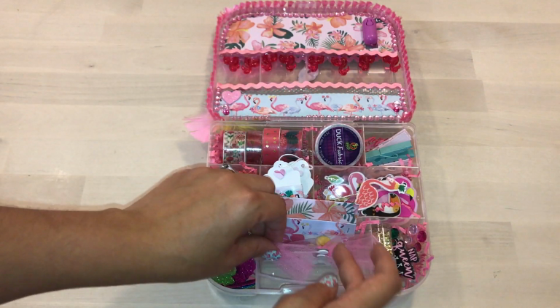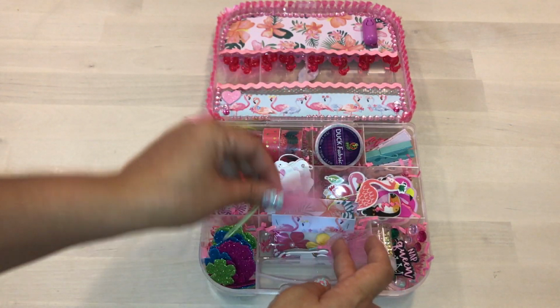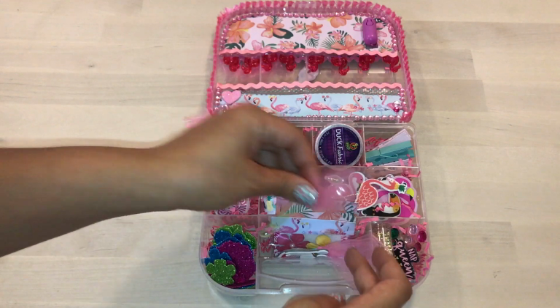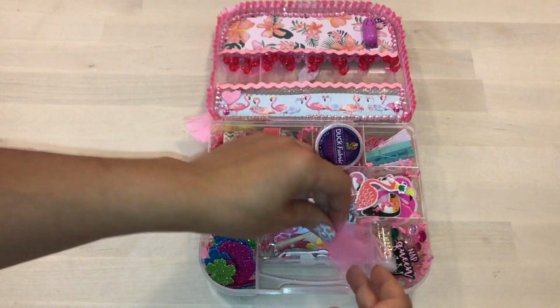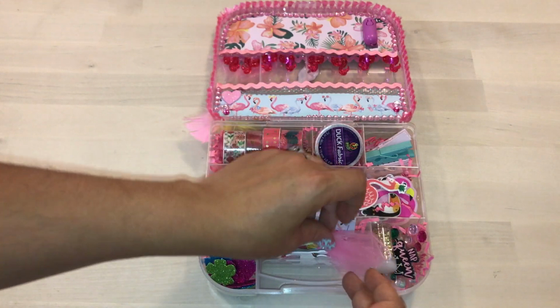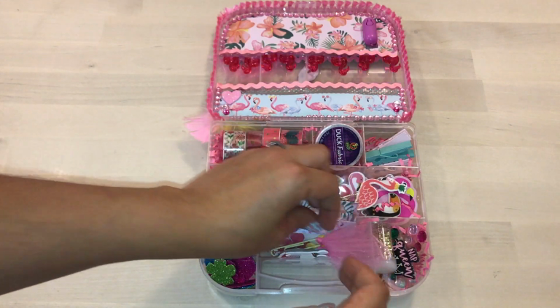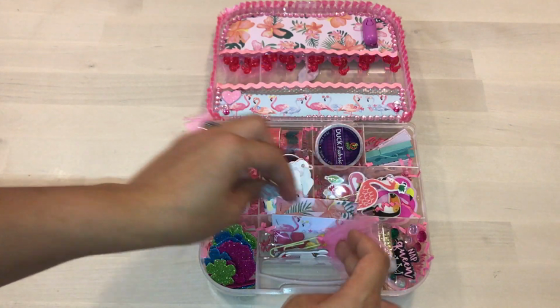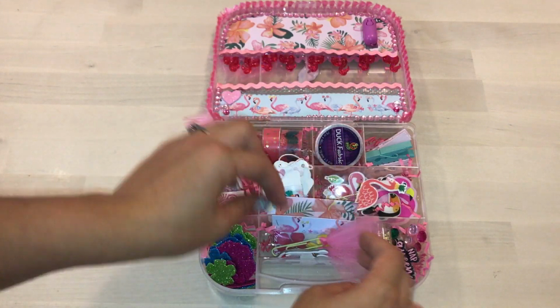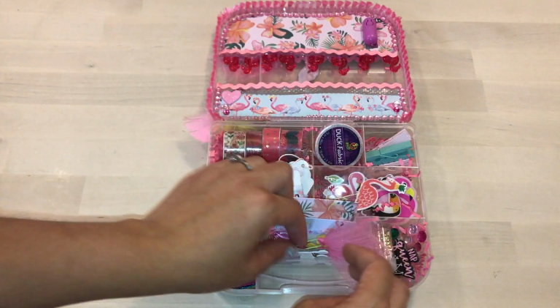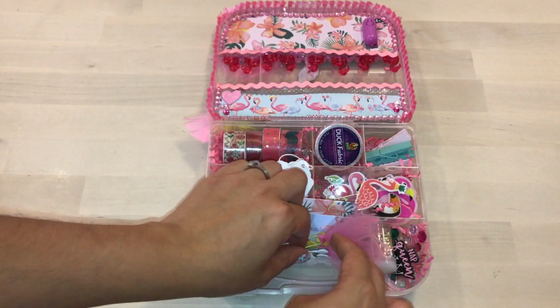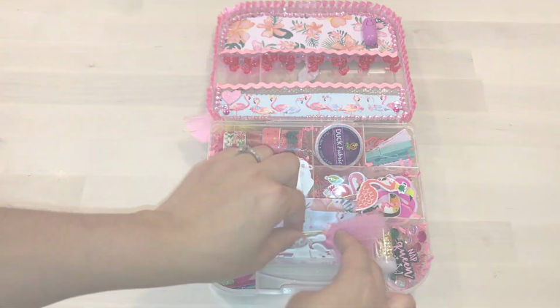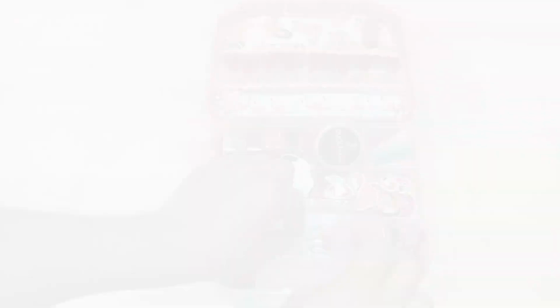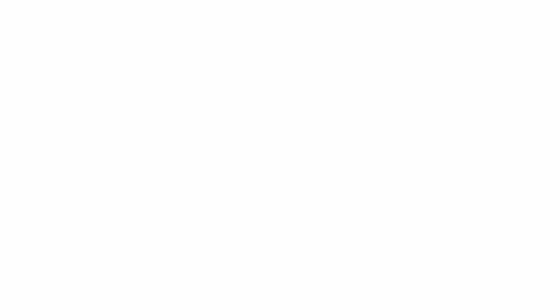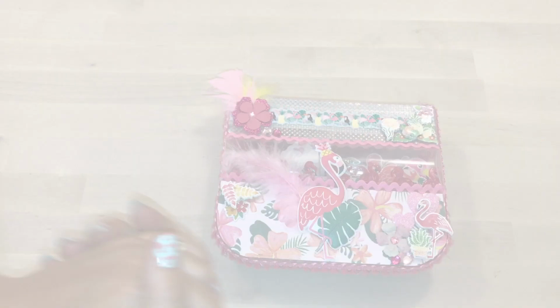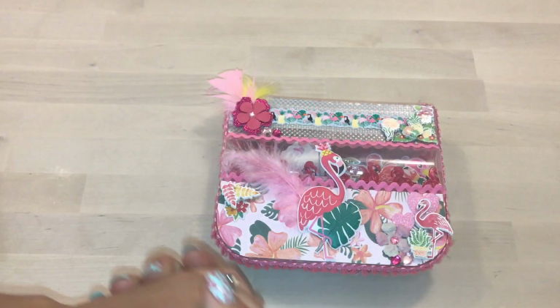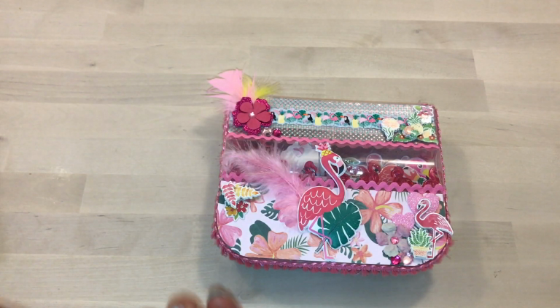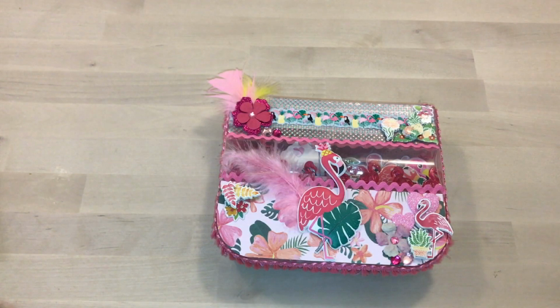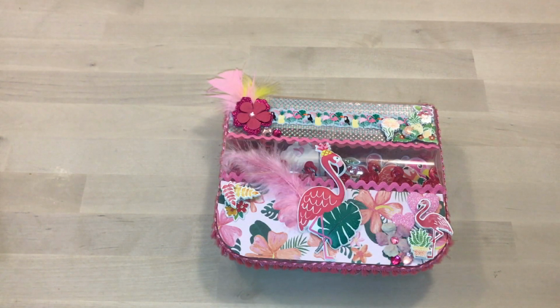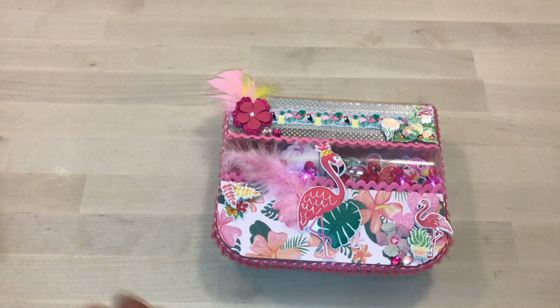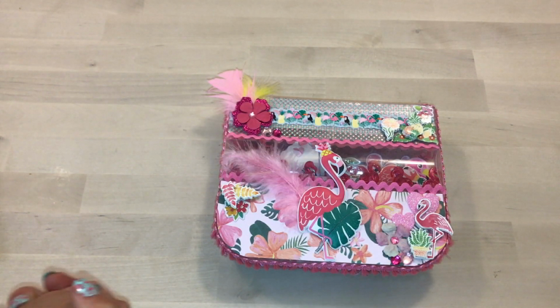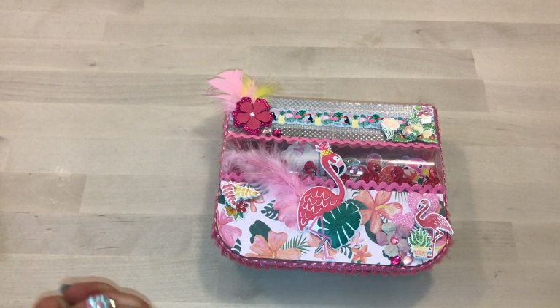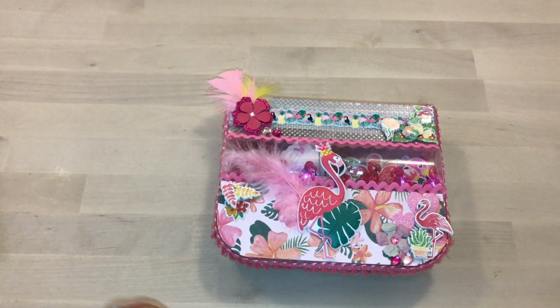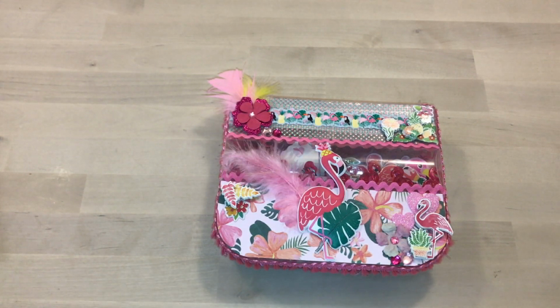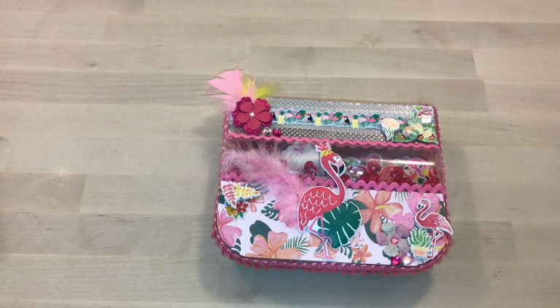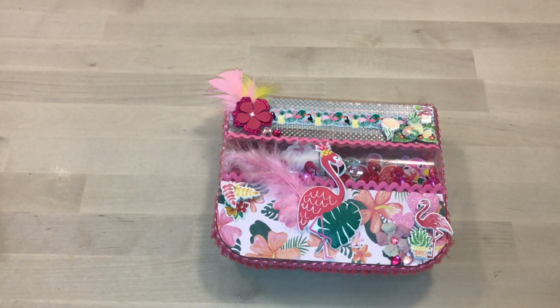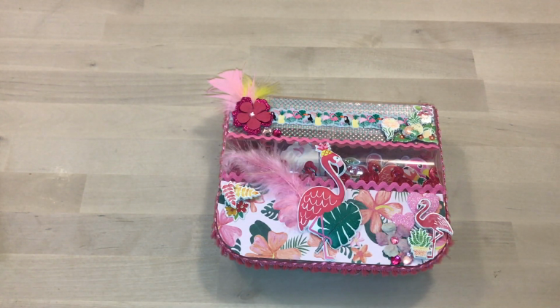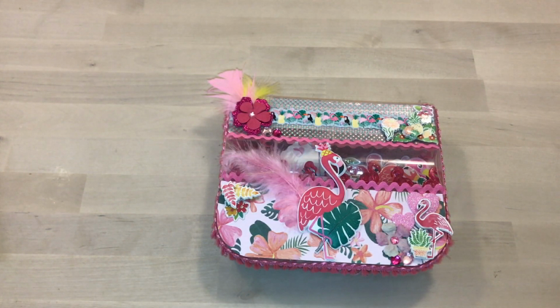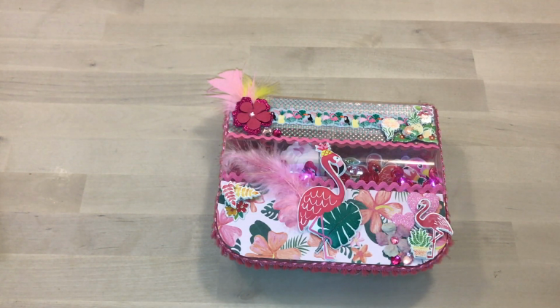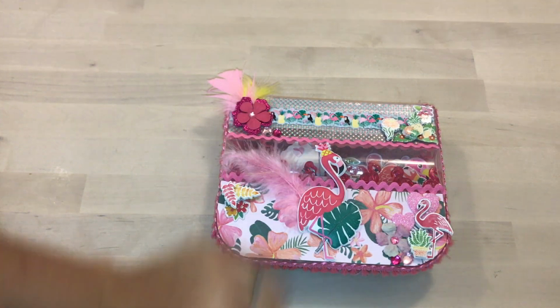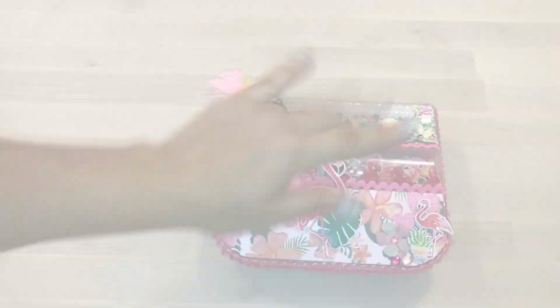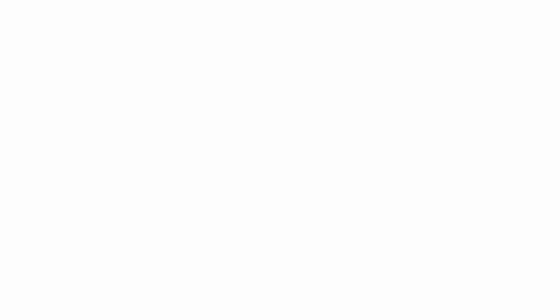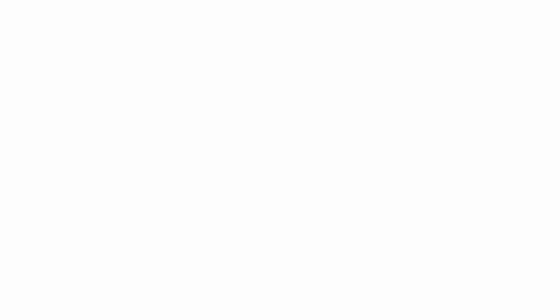I also used some crinkle paper that I got from Dollar Tree. I hope you guys enjoyed this video — I'll catch you on my next one! Bye!